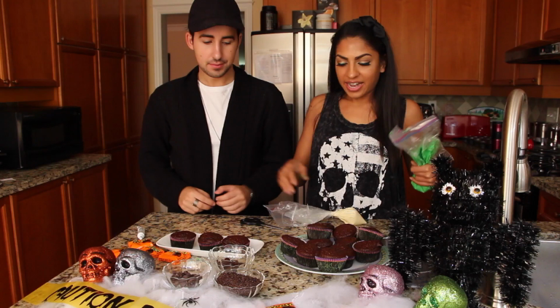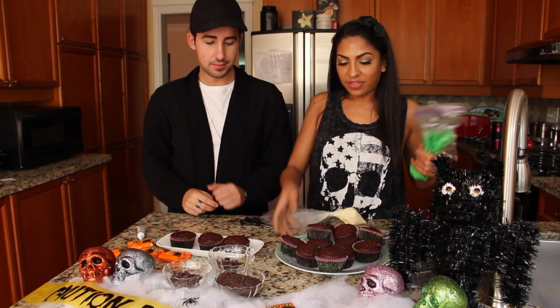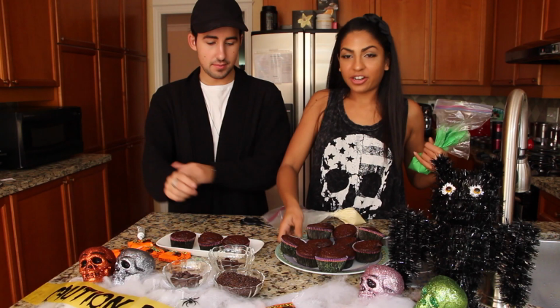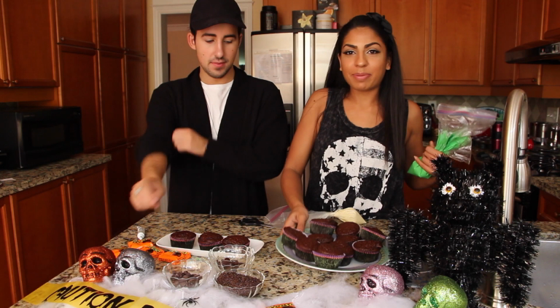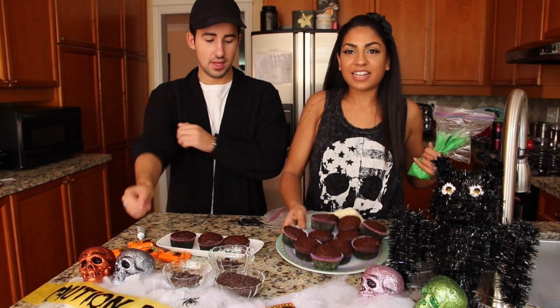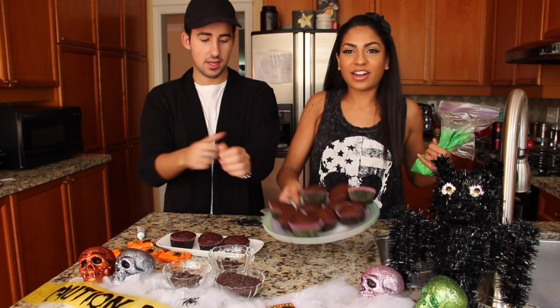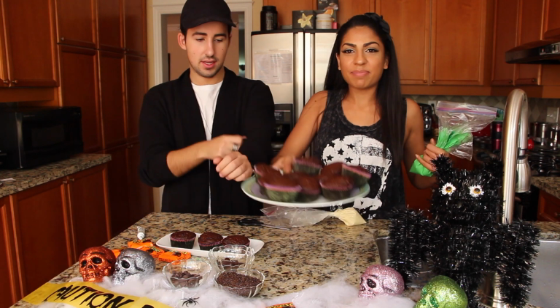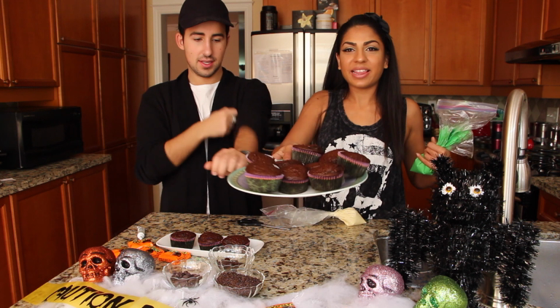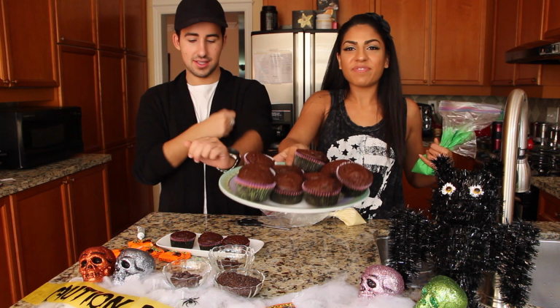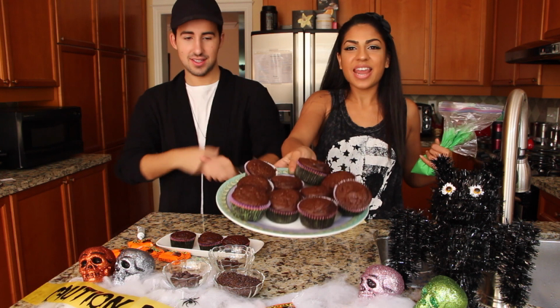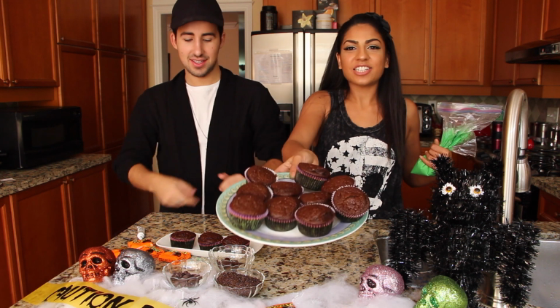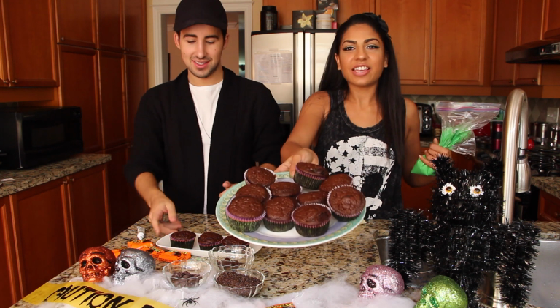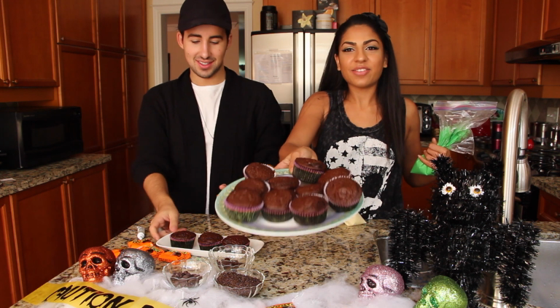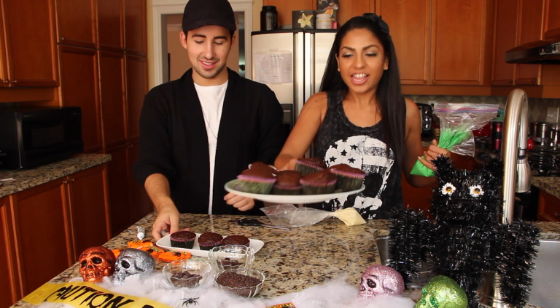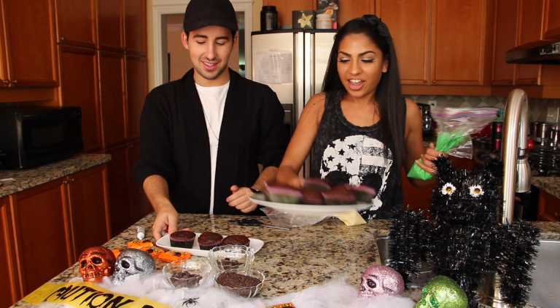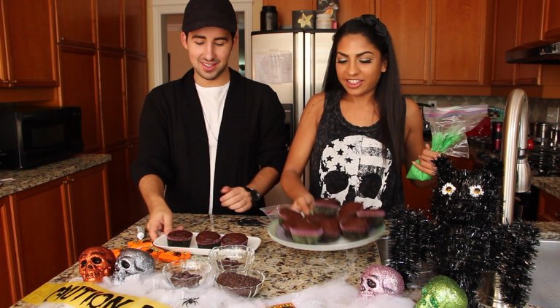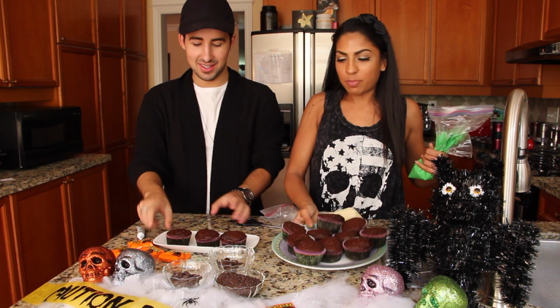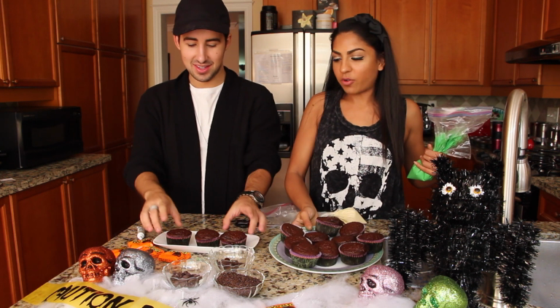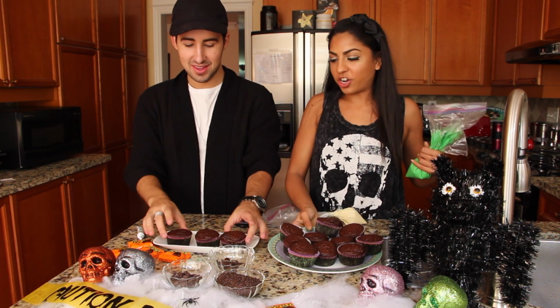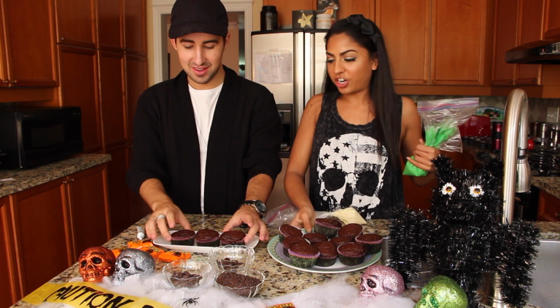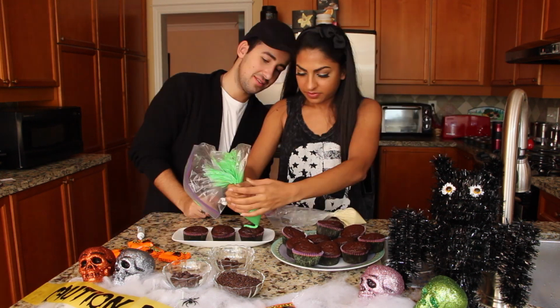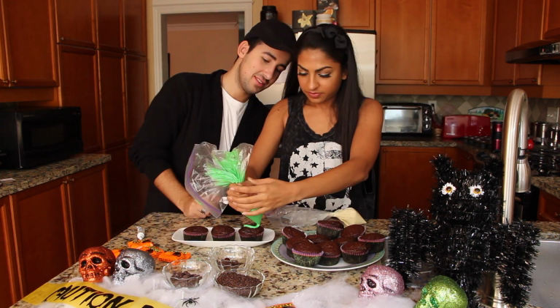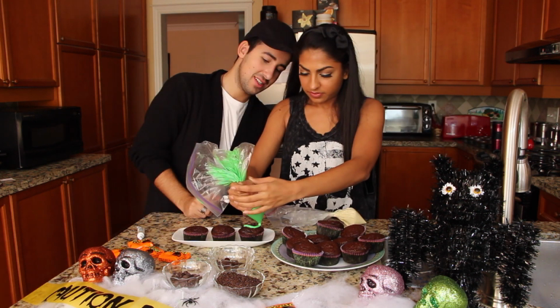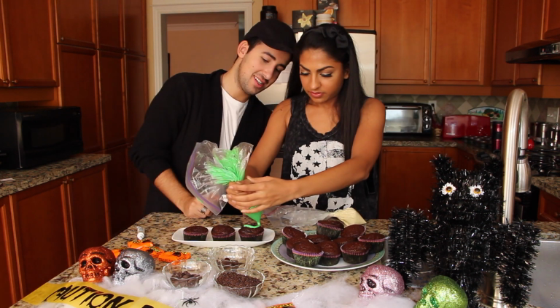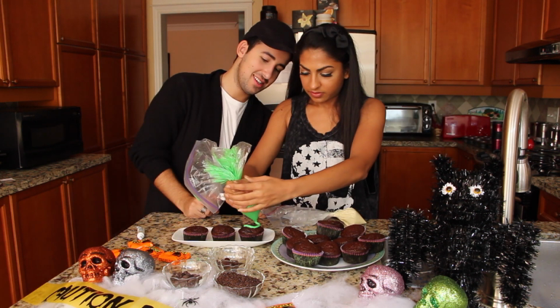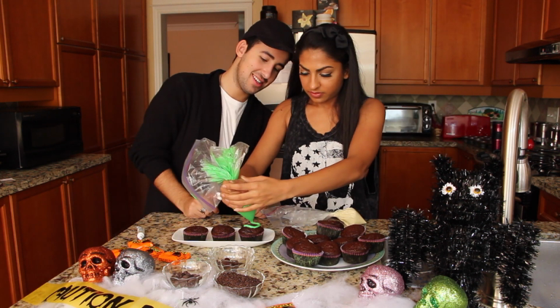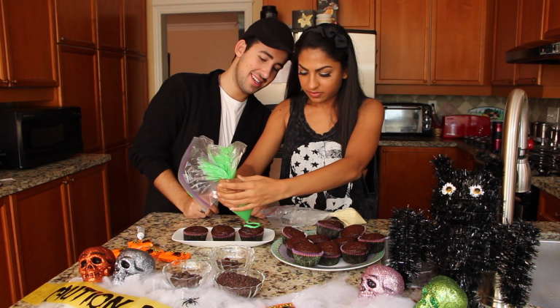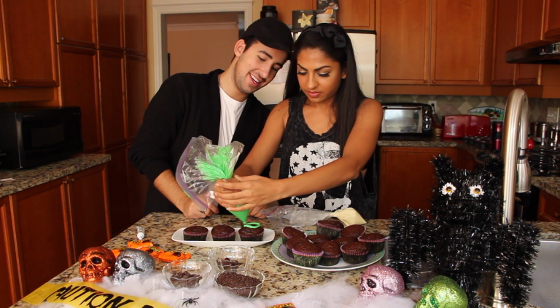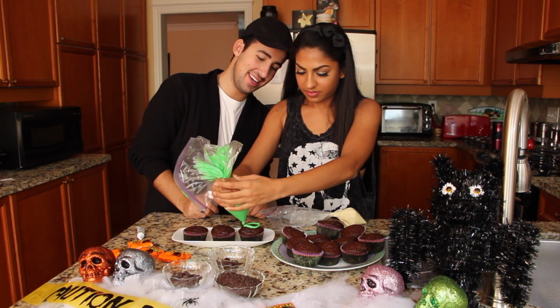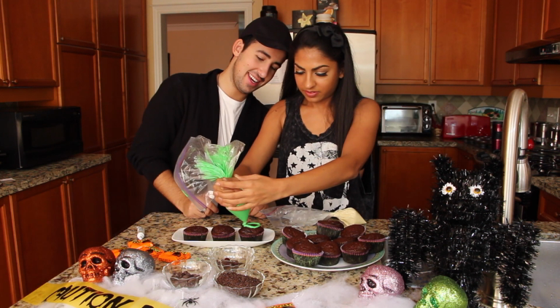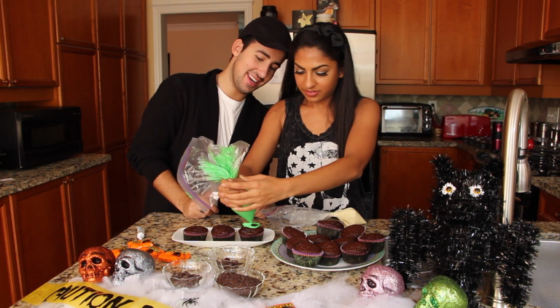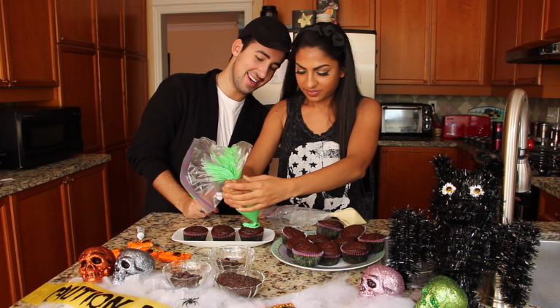Now that our cupcakes are completely finished, look how cute they look! Thank you, Betty Crocker!